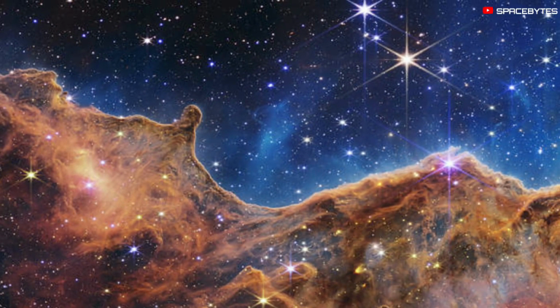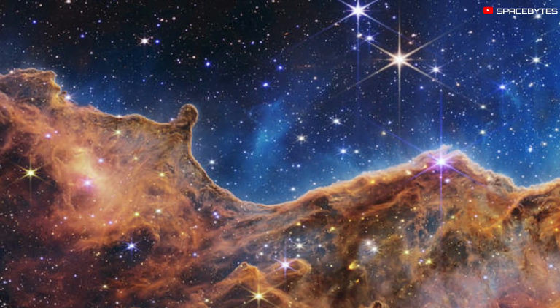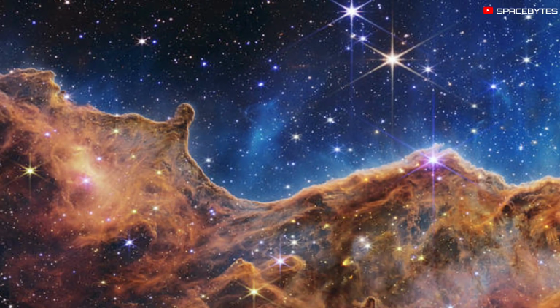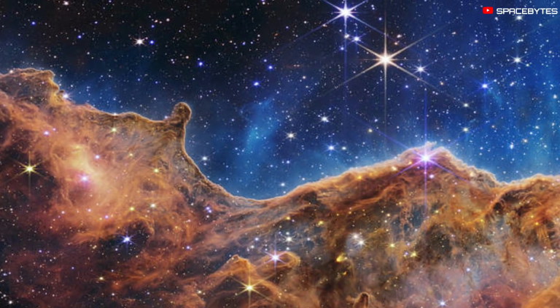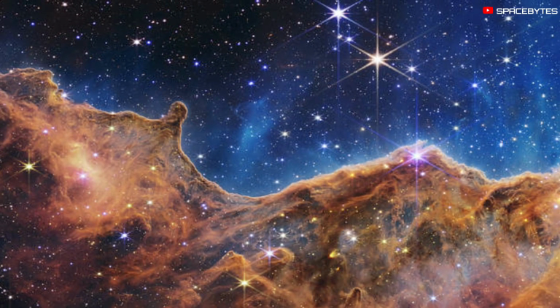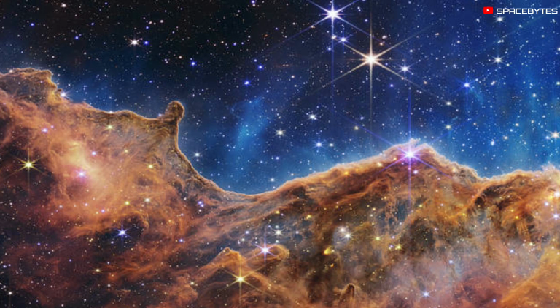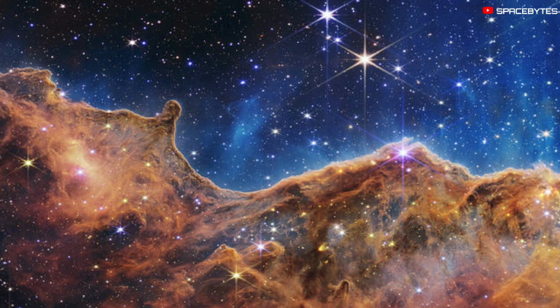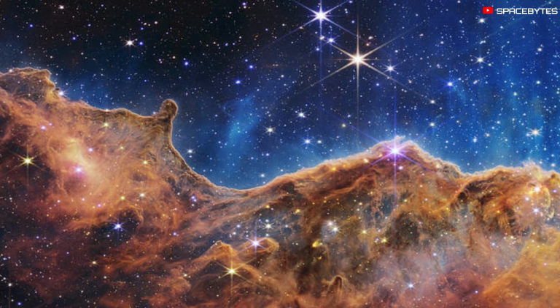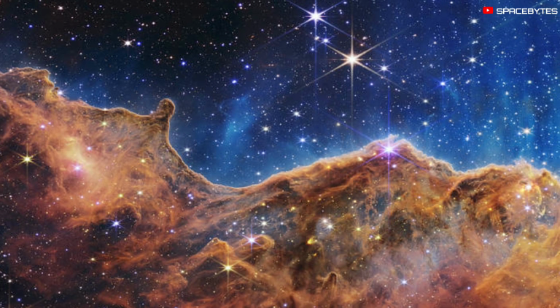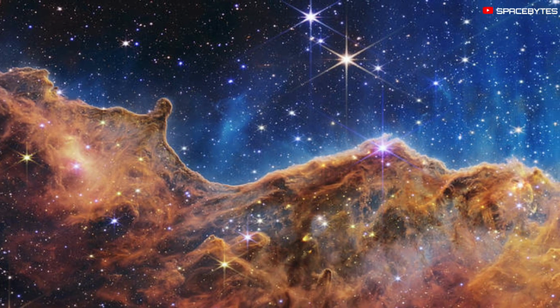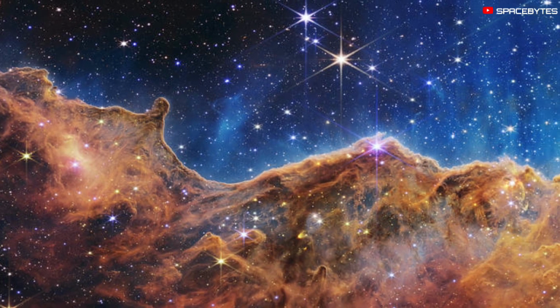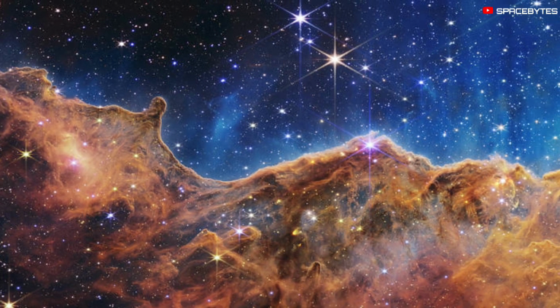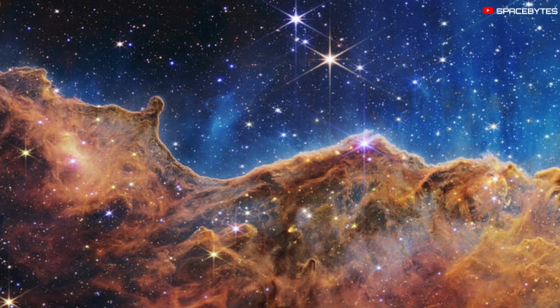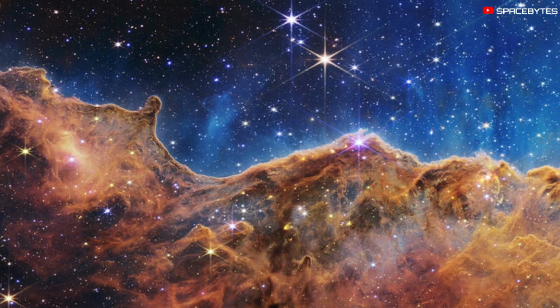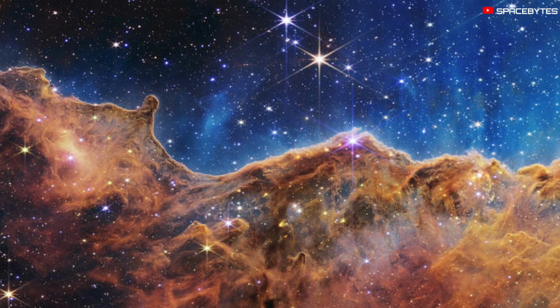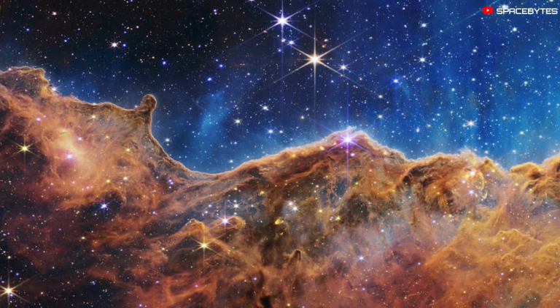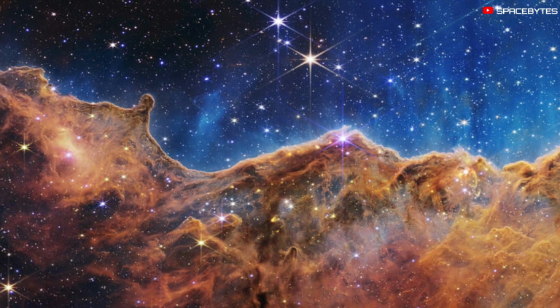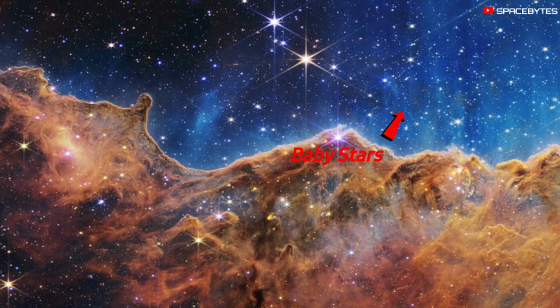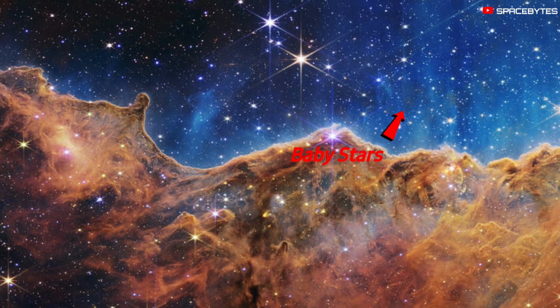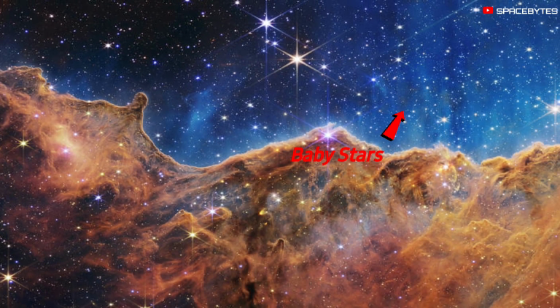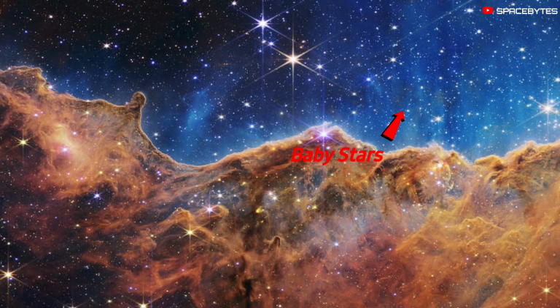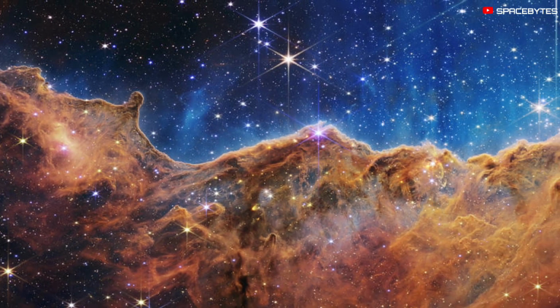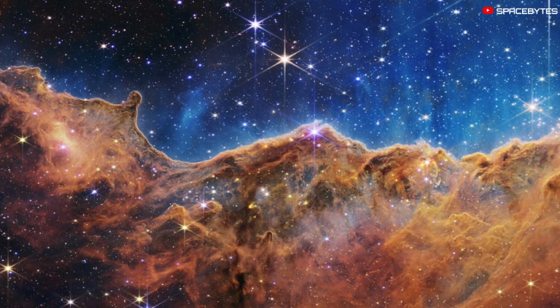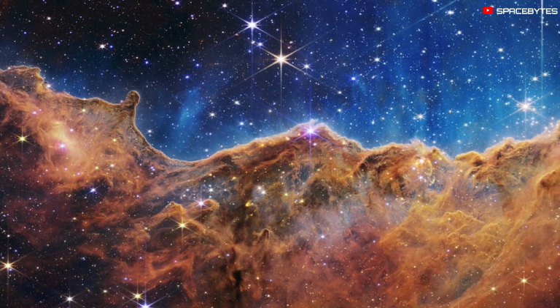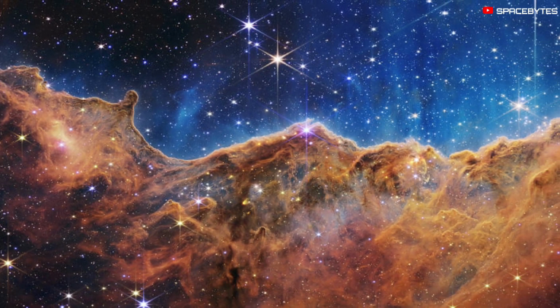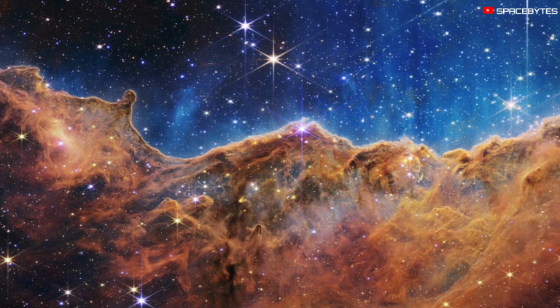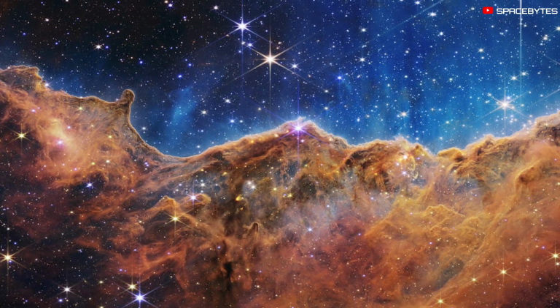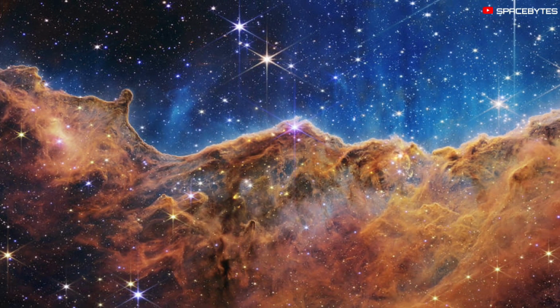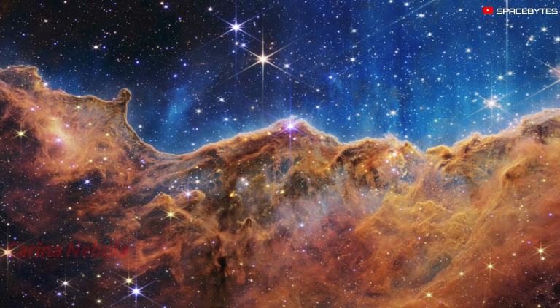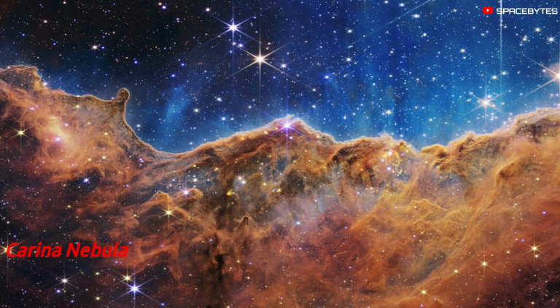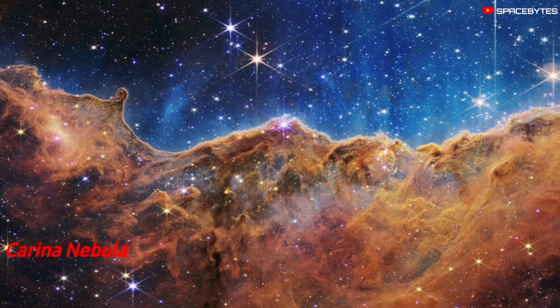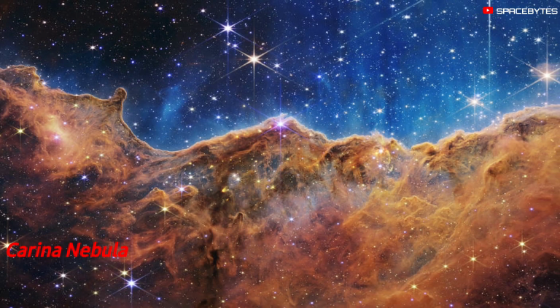The fifth and final image showed new details about baby stars that were previously hidden in the Carina Nebula.